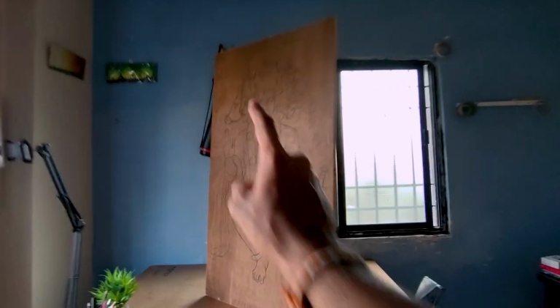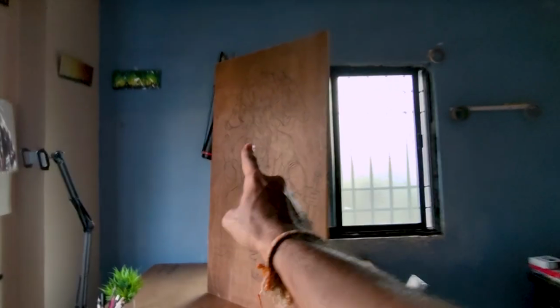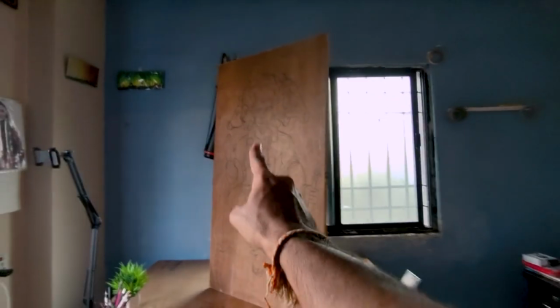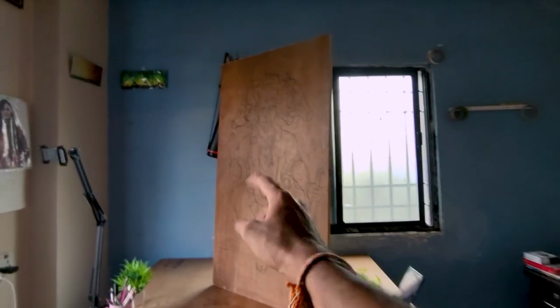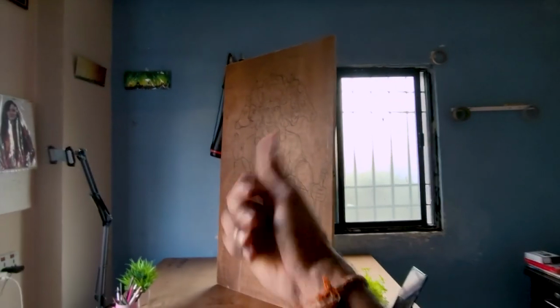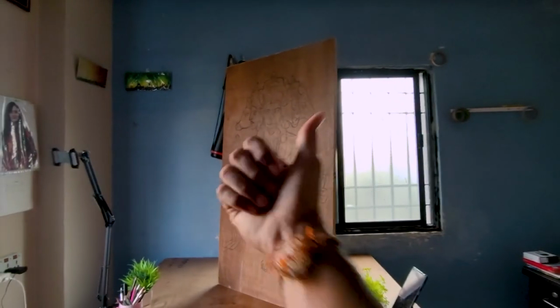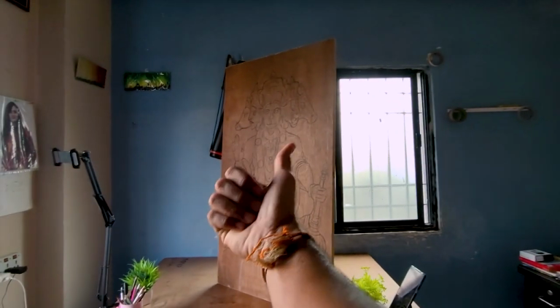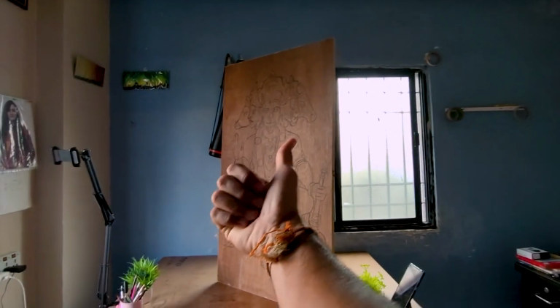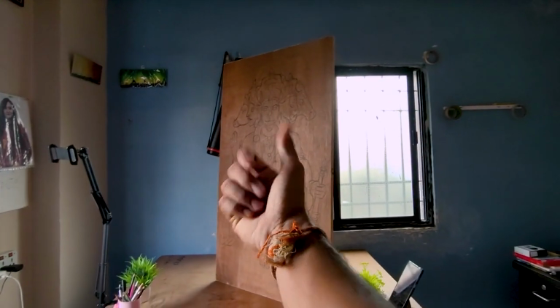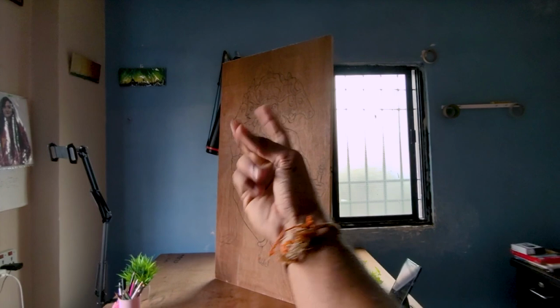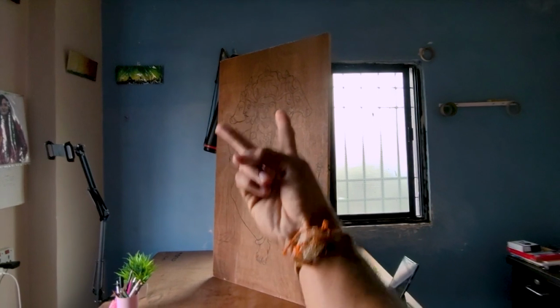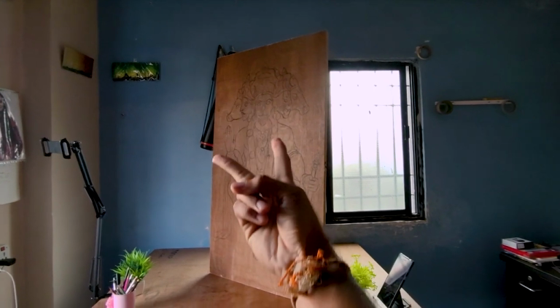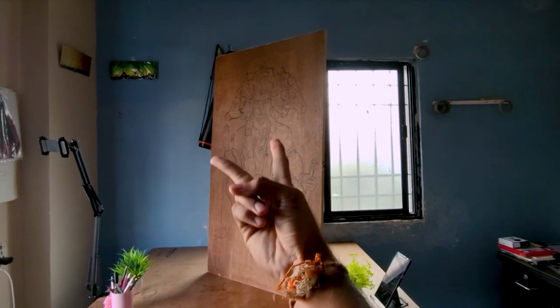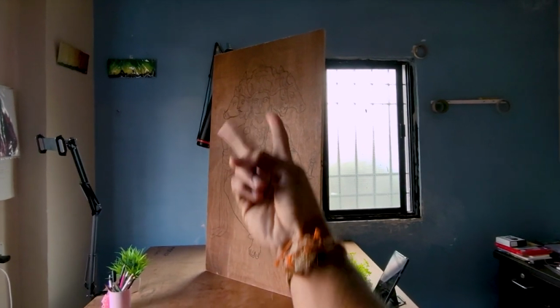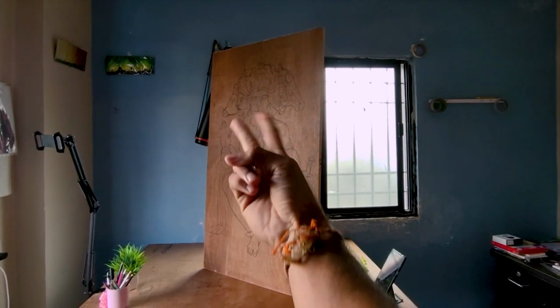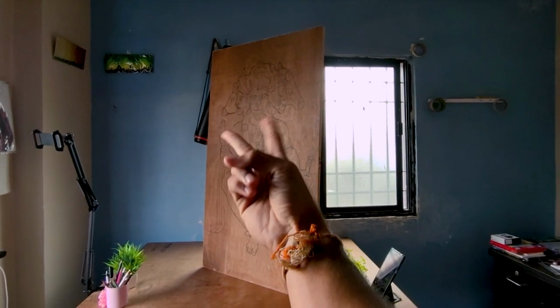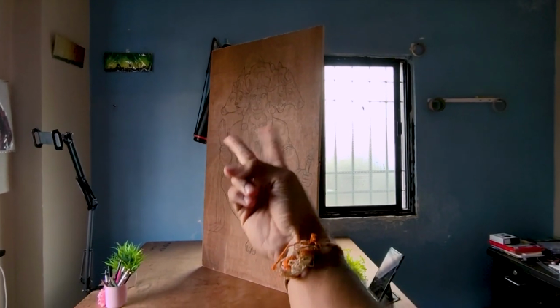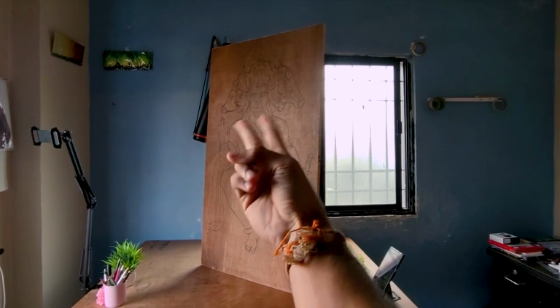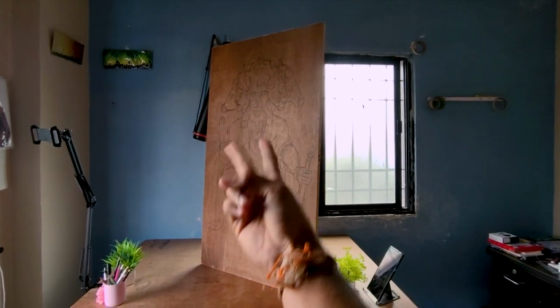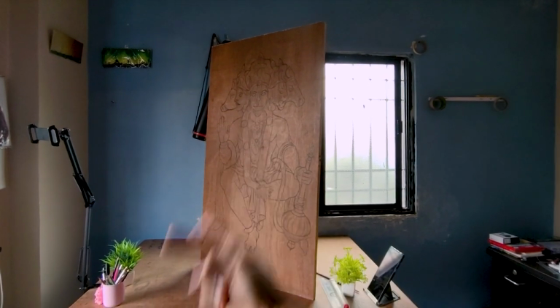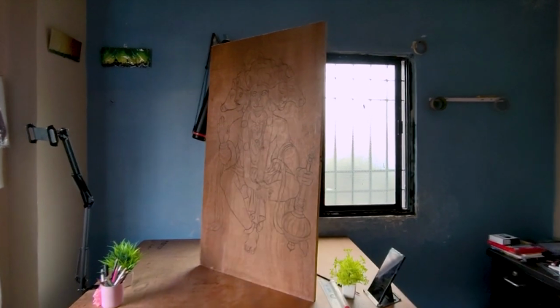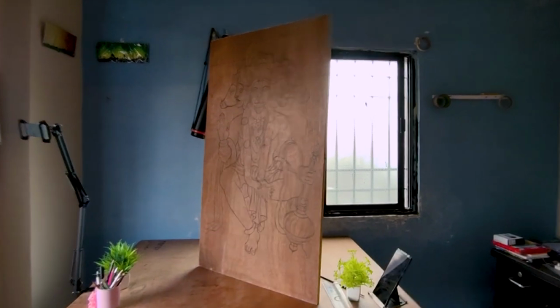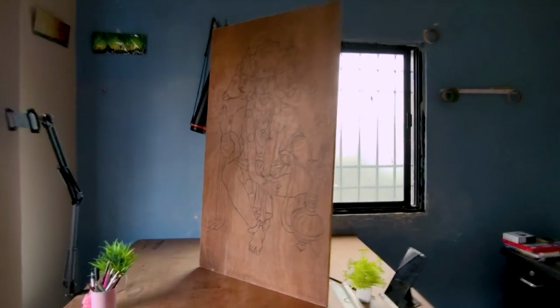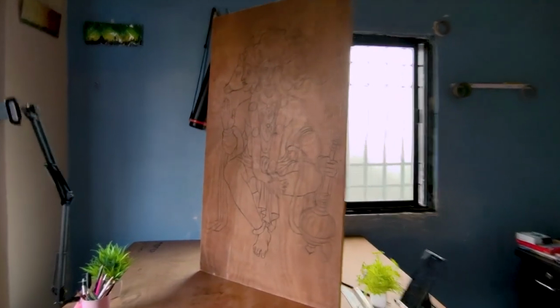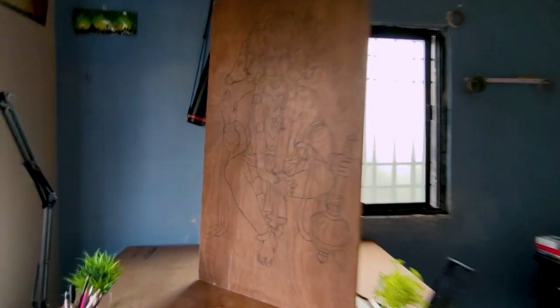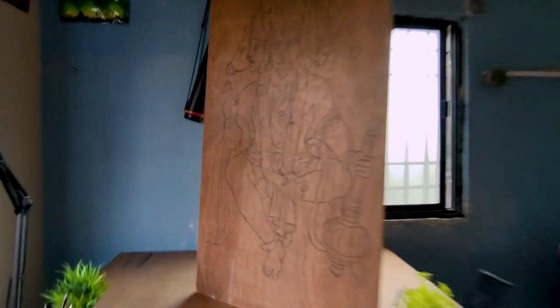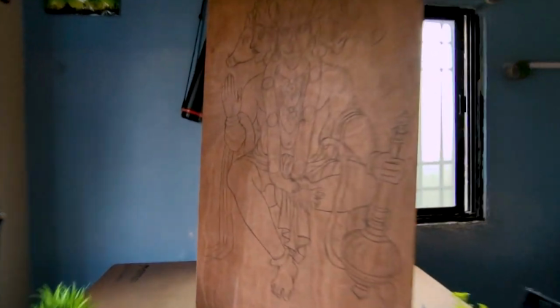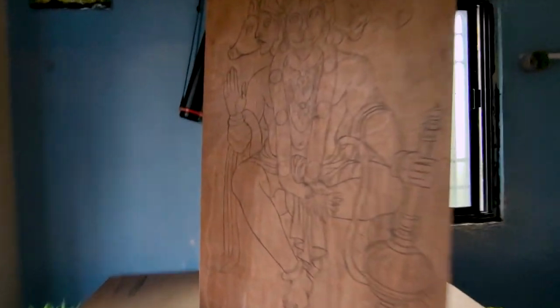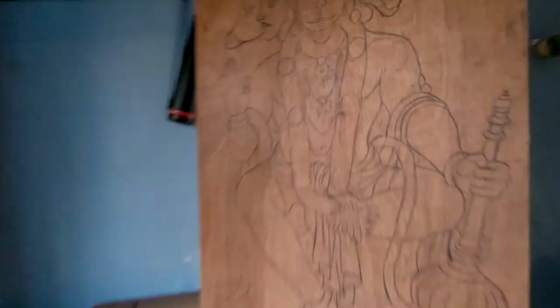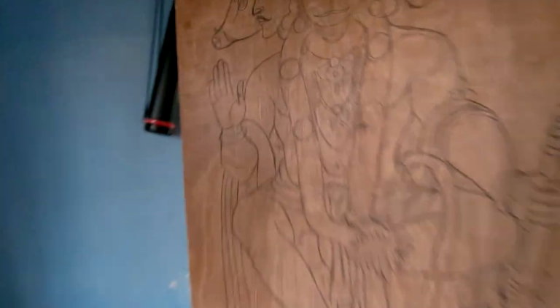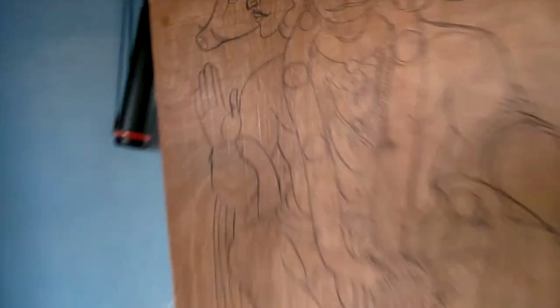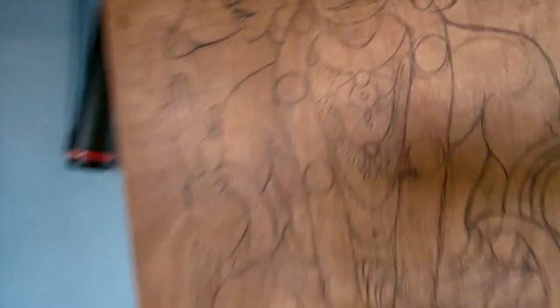Now I'm making the new outline complete. I'm gonna take this to the carpenter and cut it.